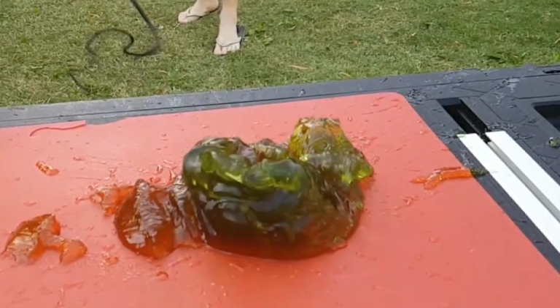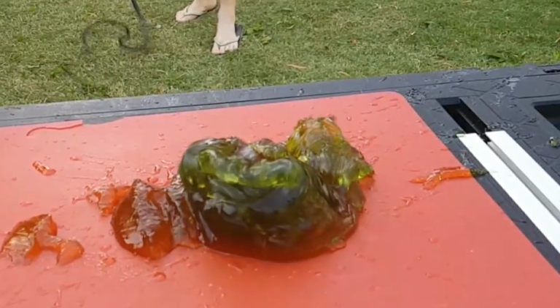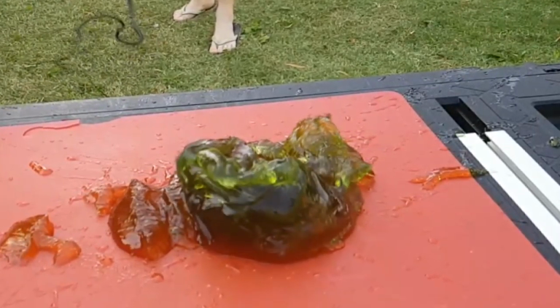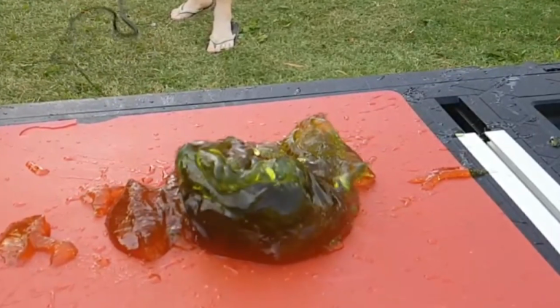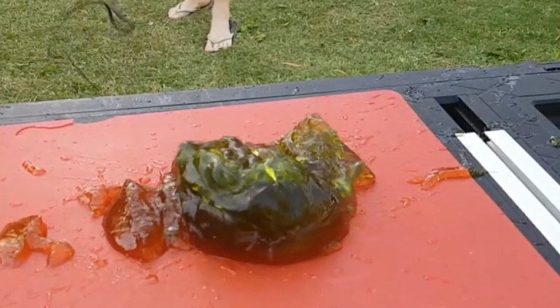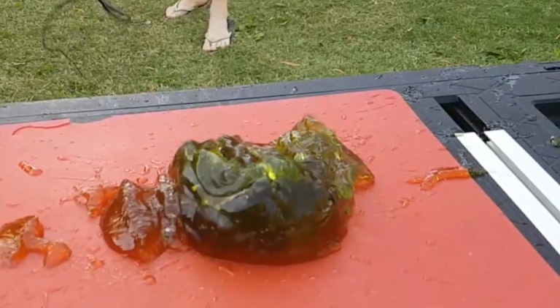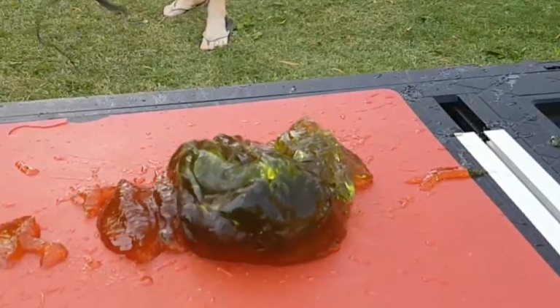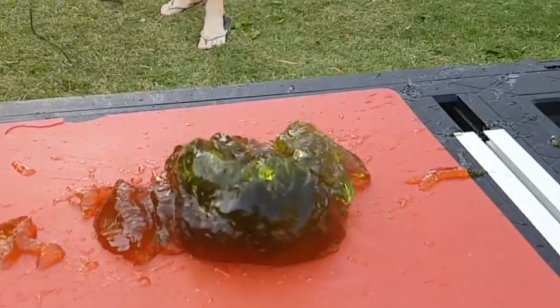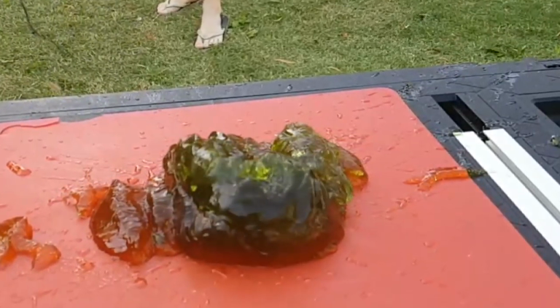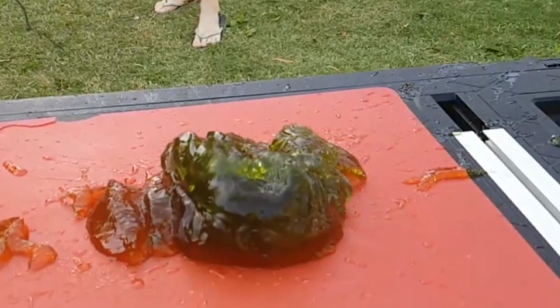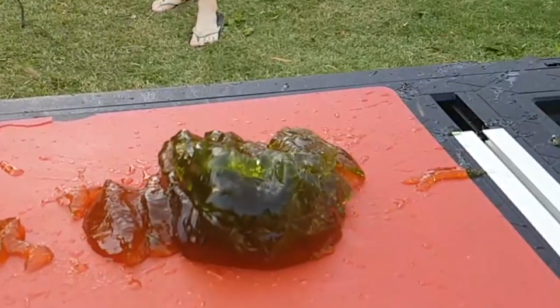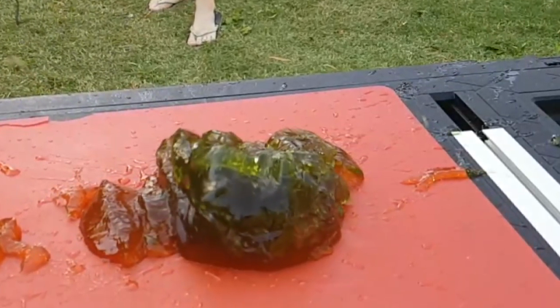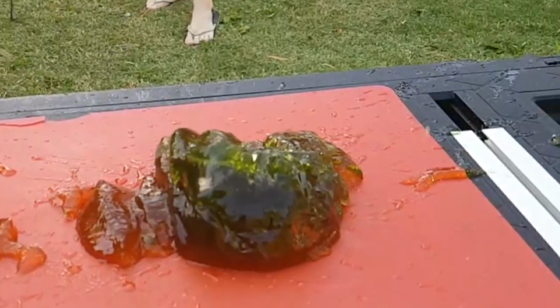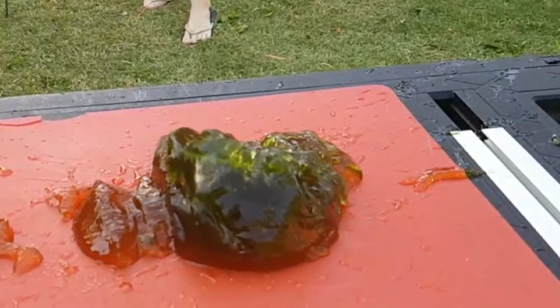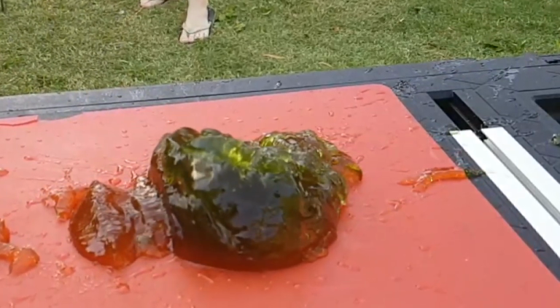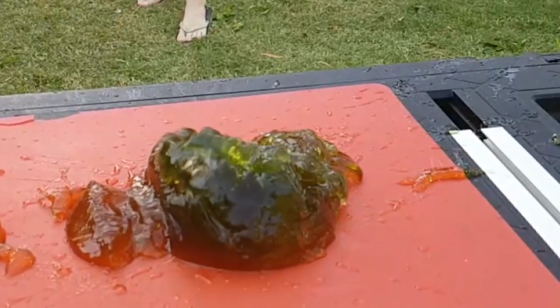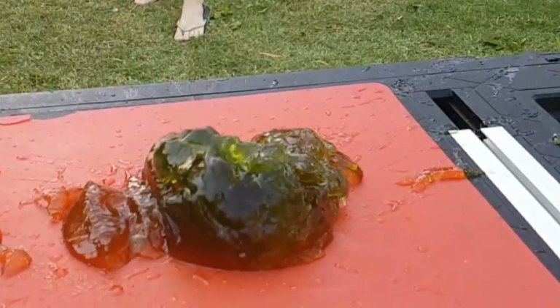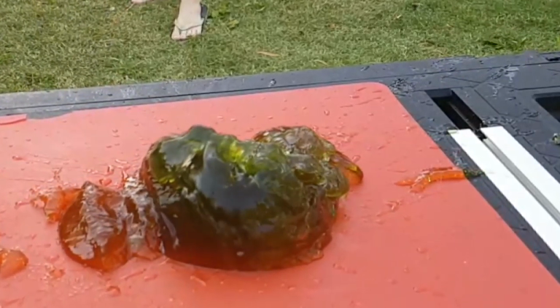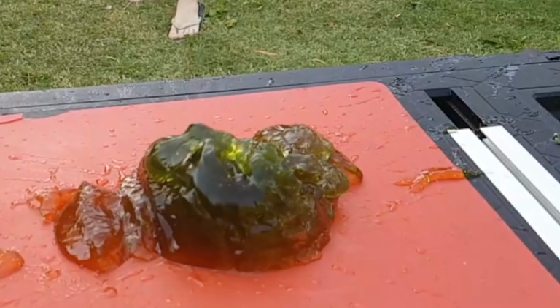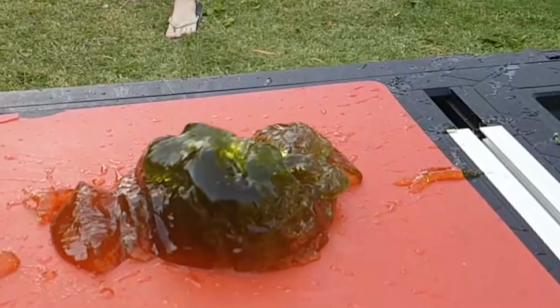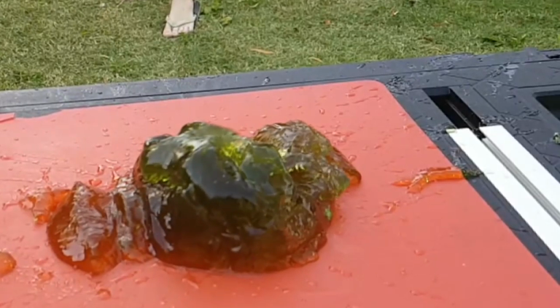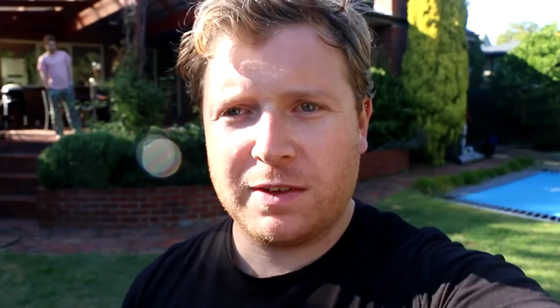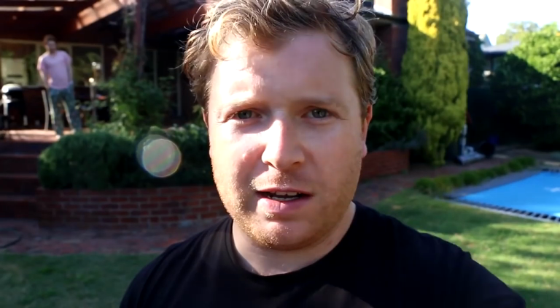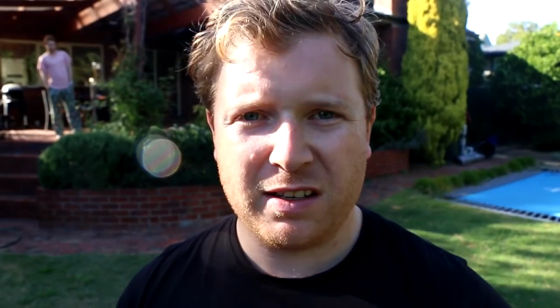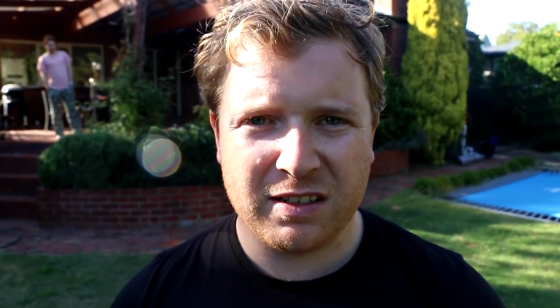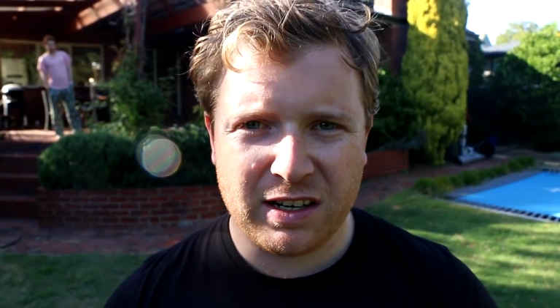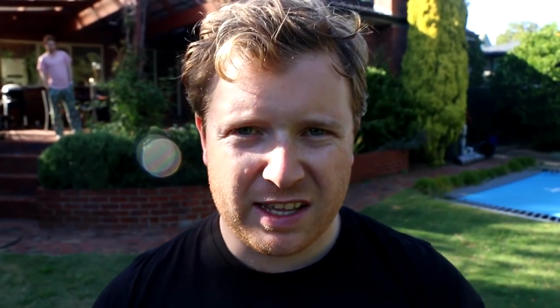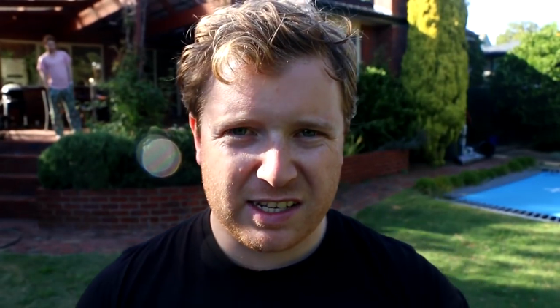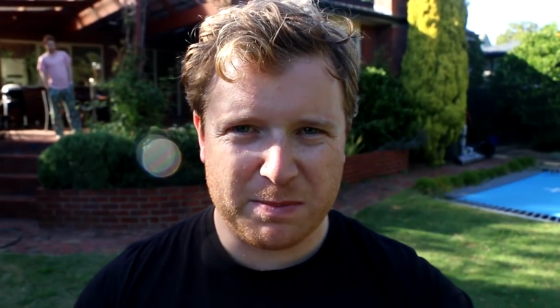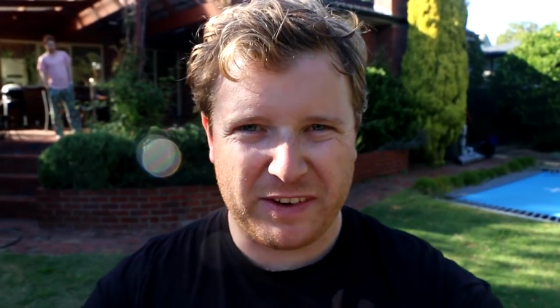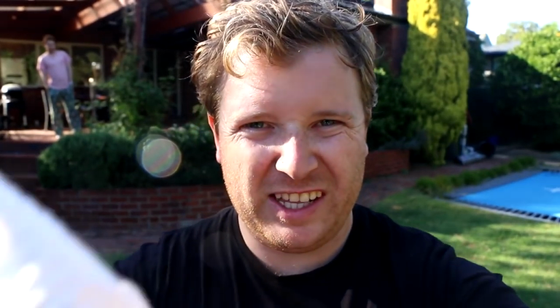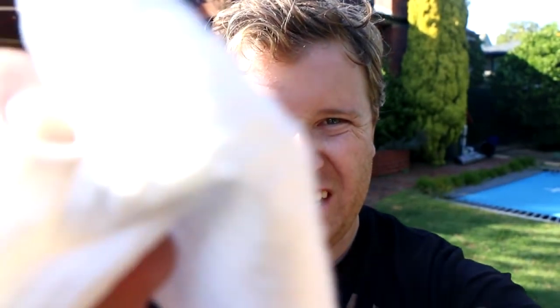This jelly is getting pulverised, but I've got one more trick up my sleeve. Alright, this needs a bit of a clean.